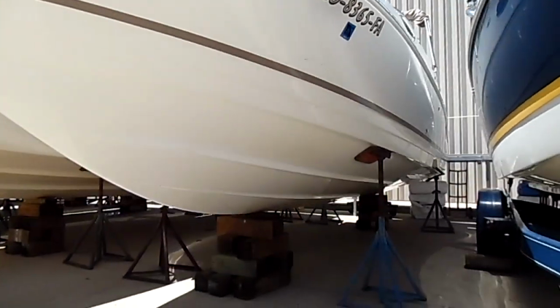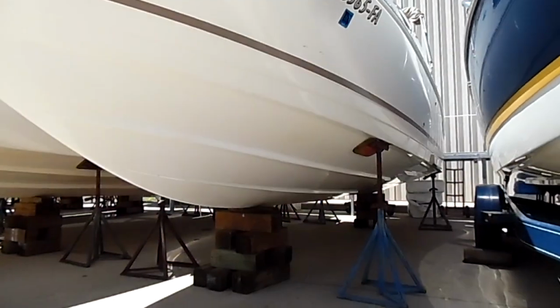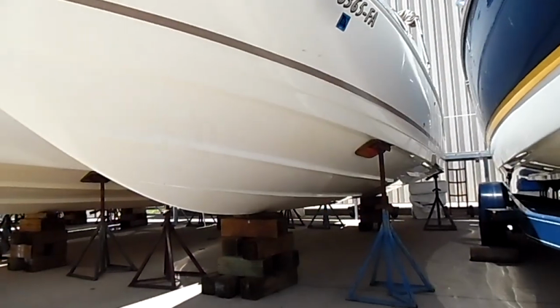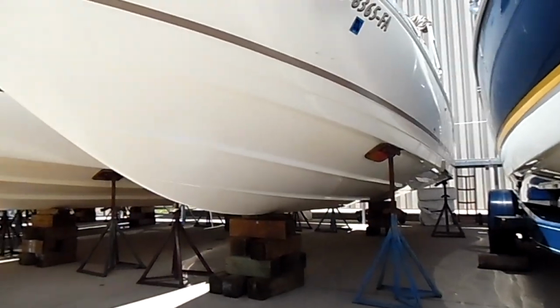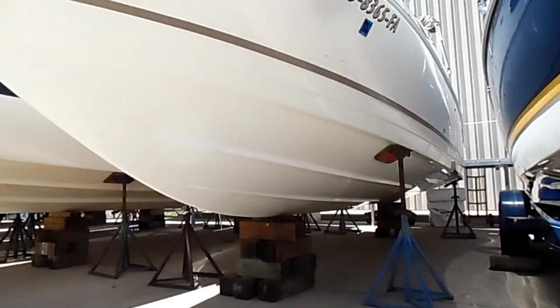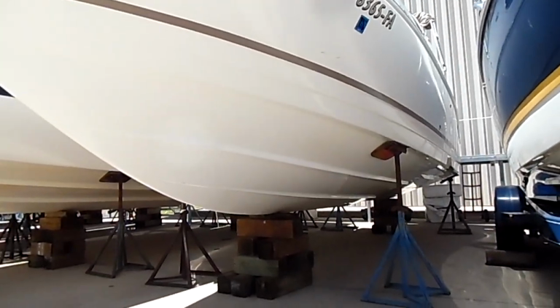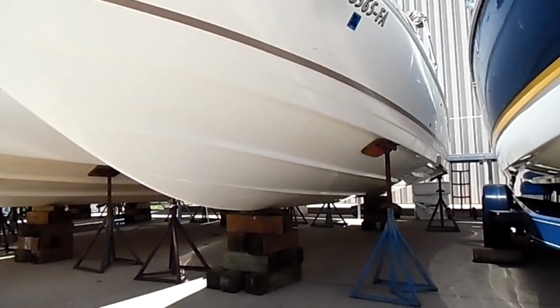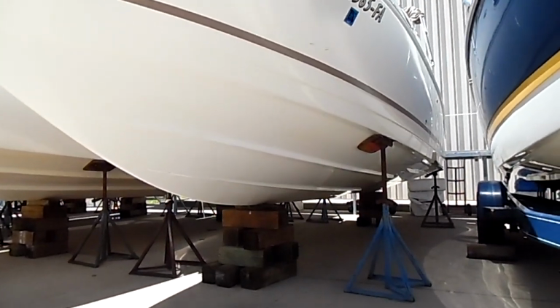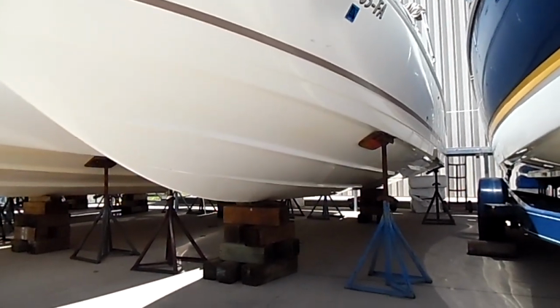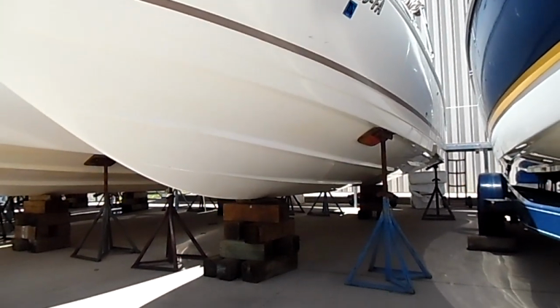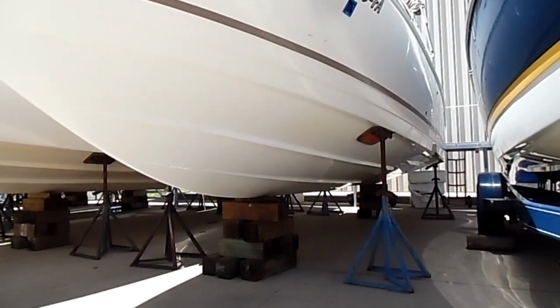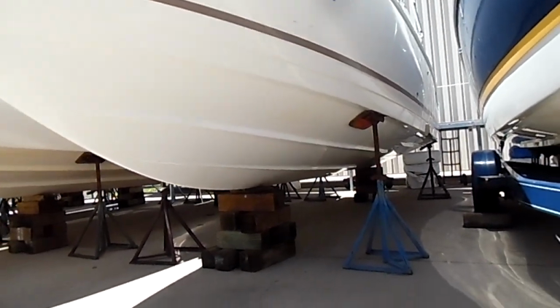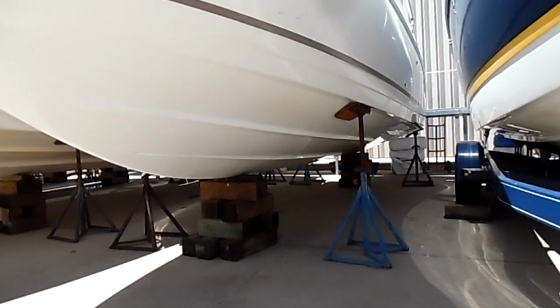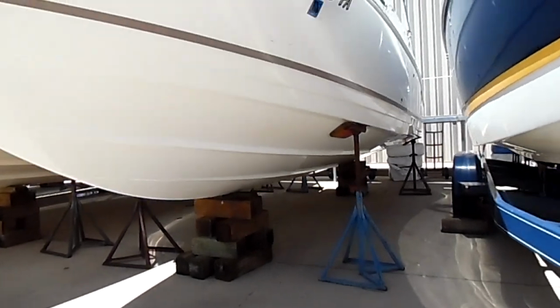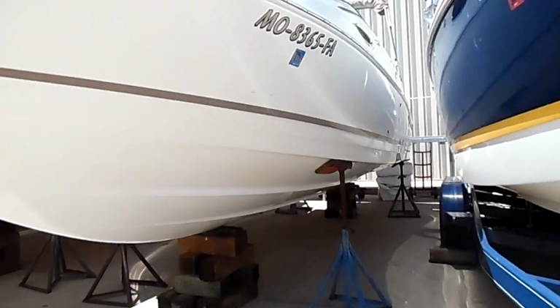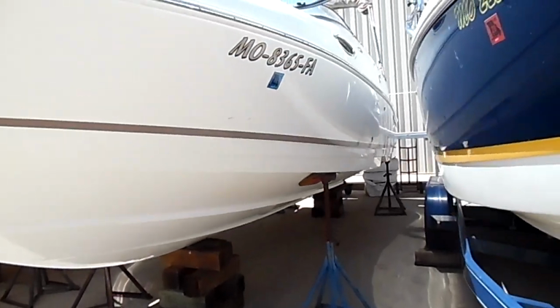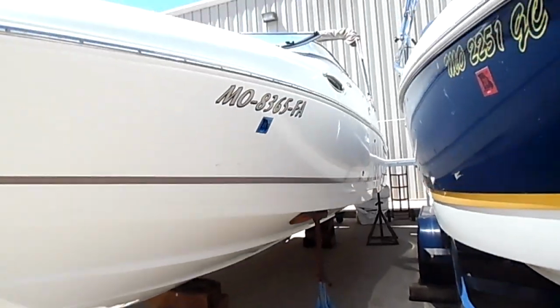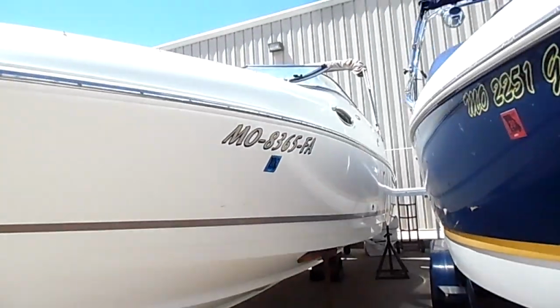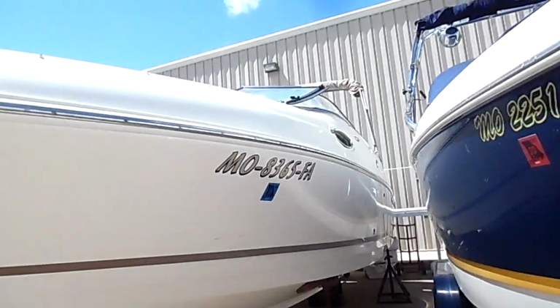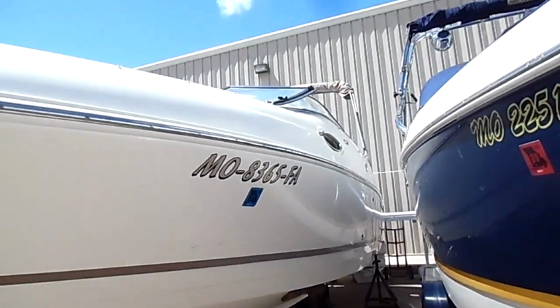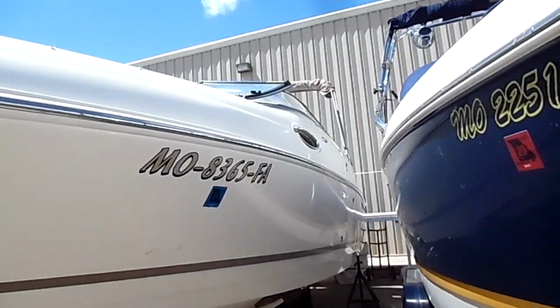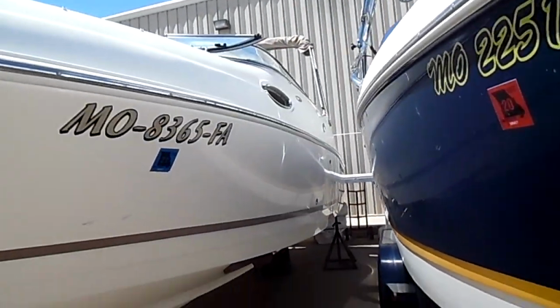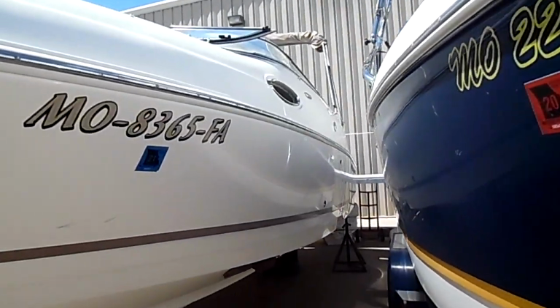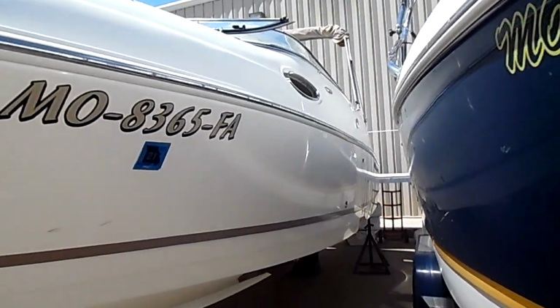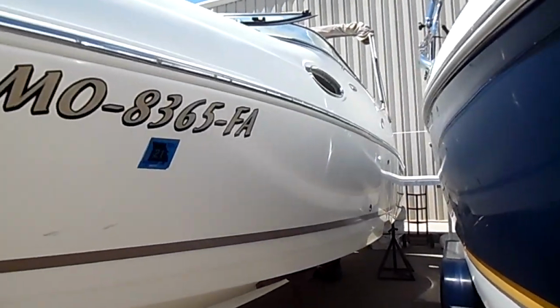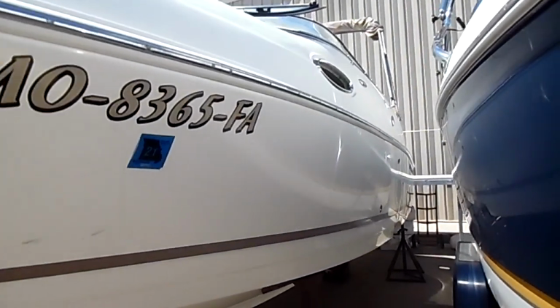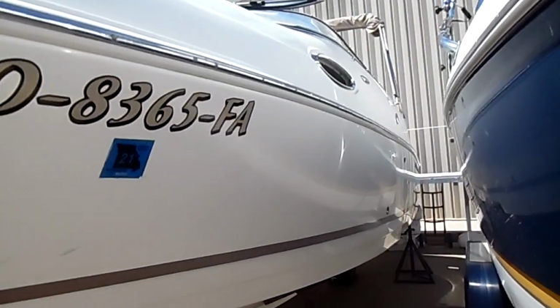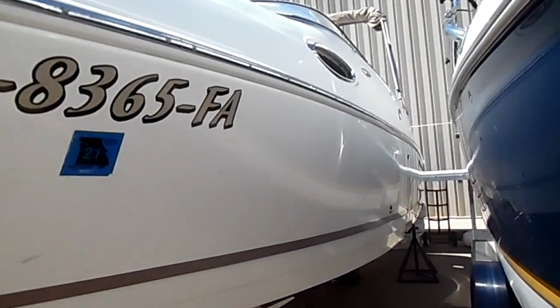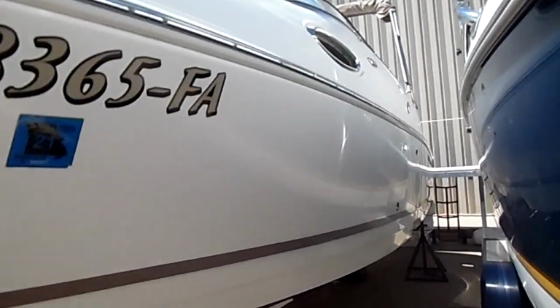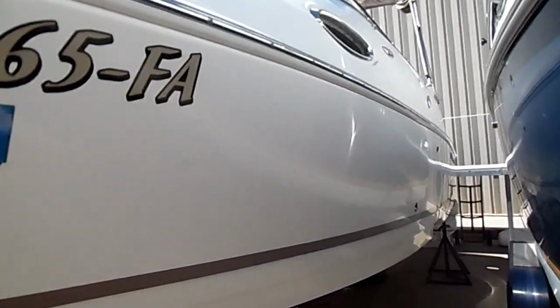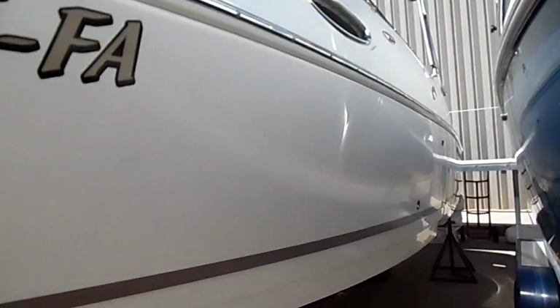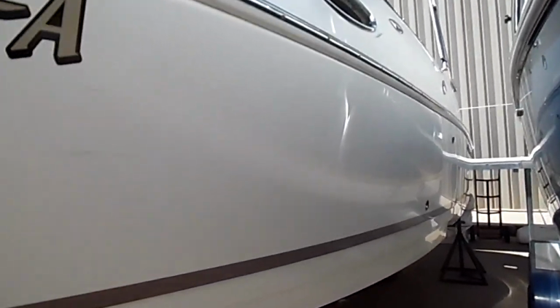We'll take you around to the port side. Once again, owner kept this very clean — no waterline on the hull.